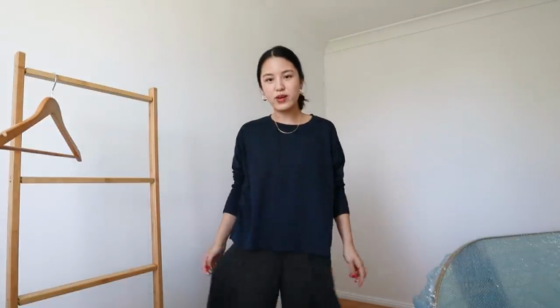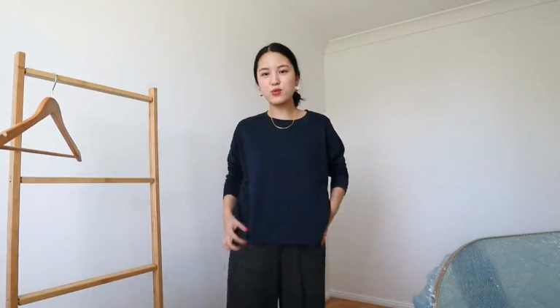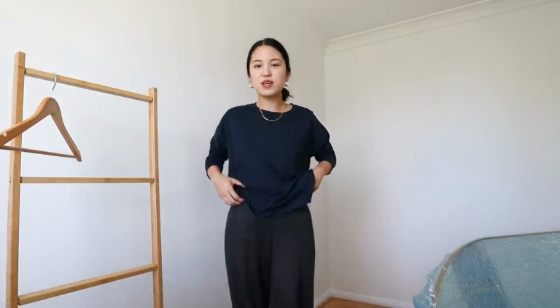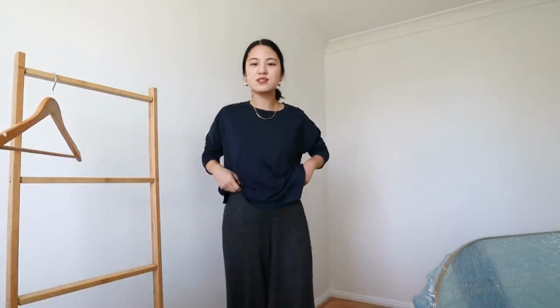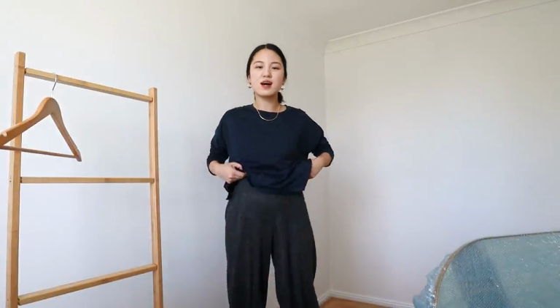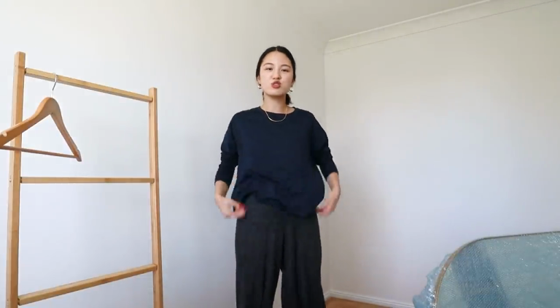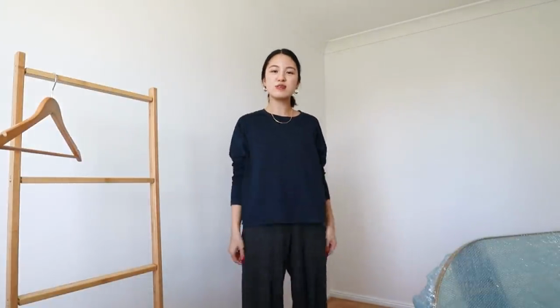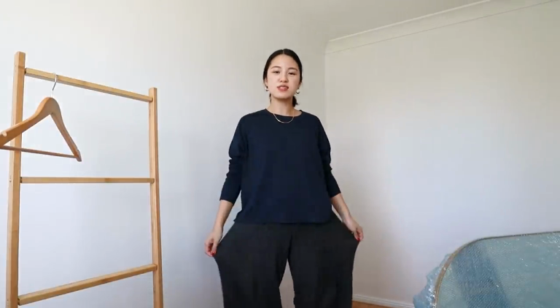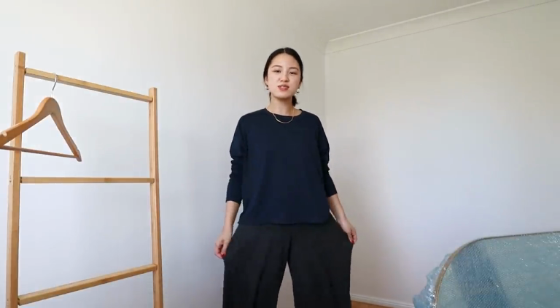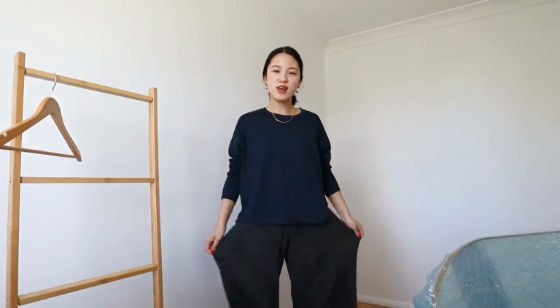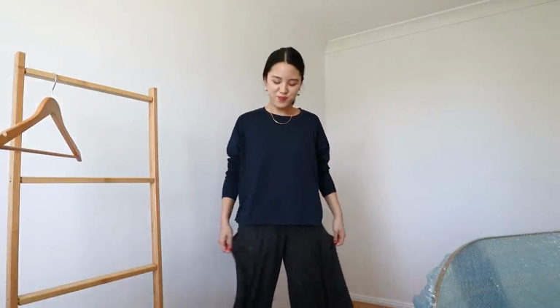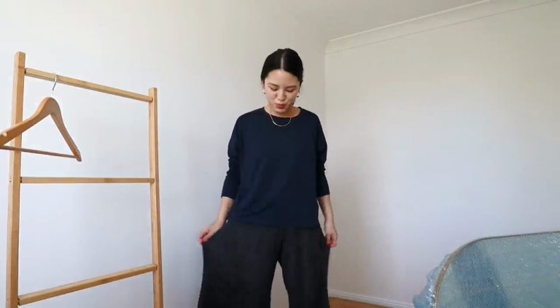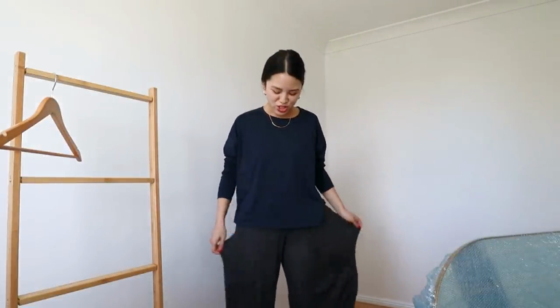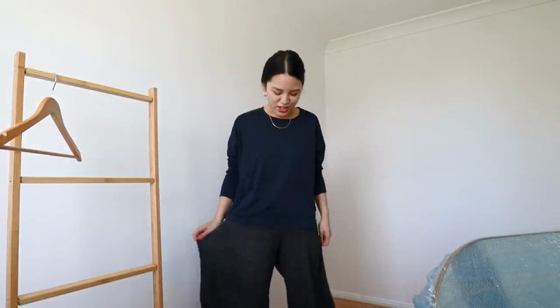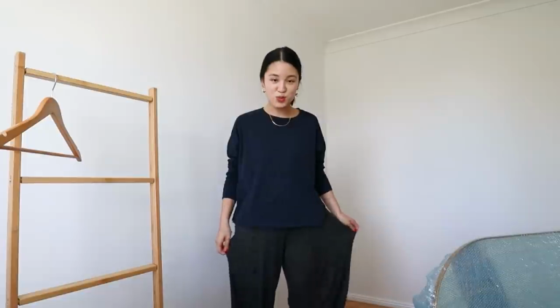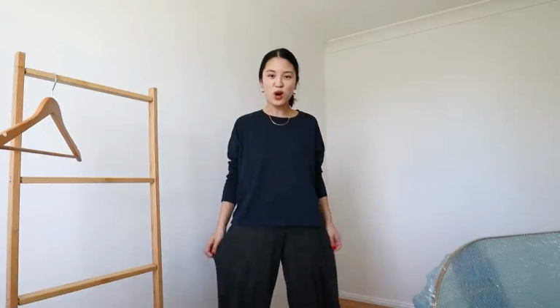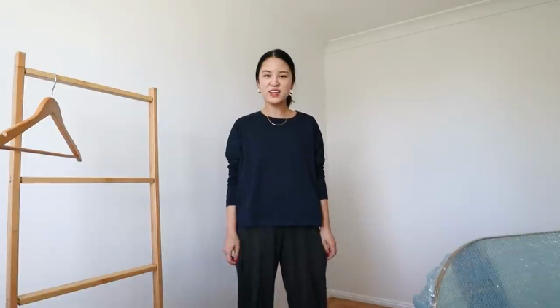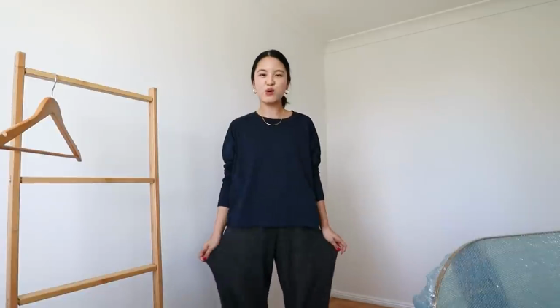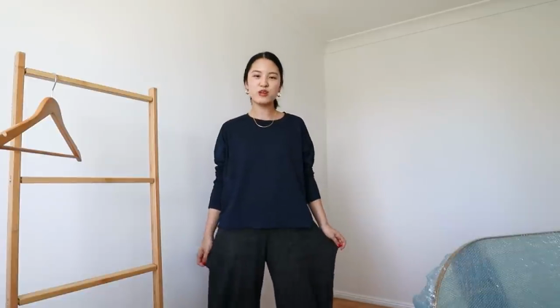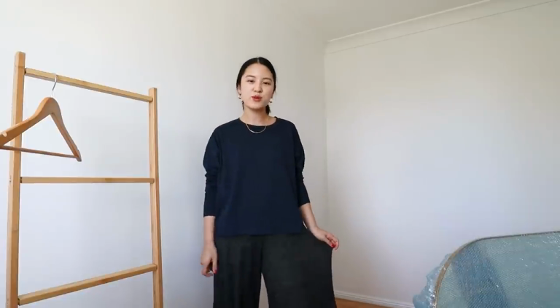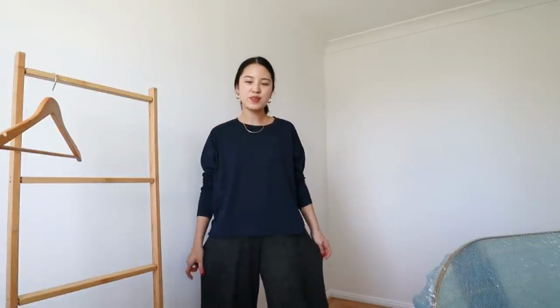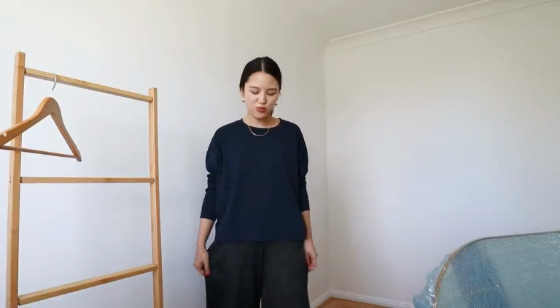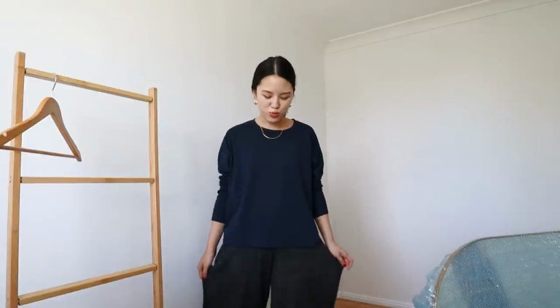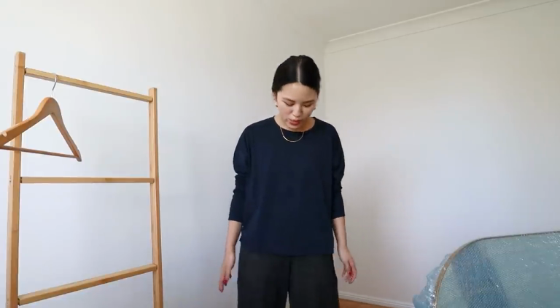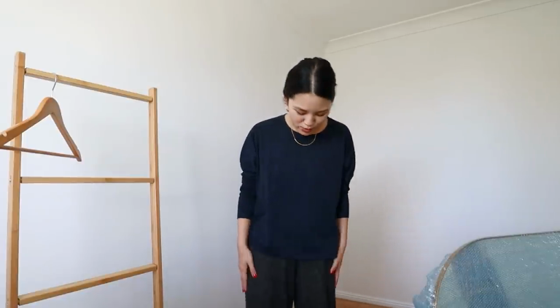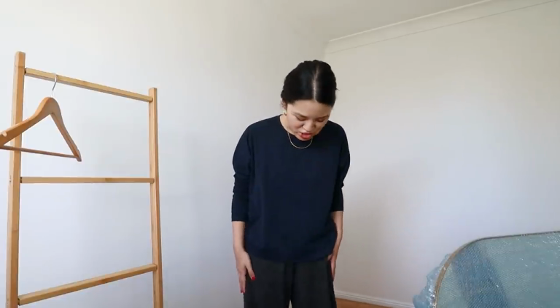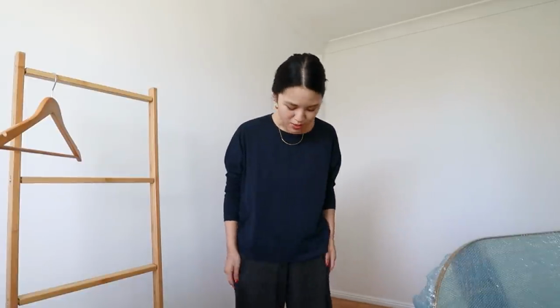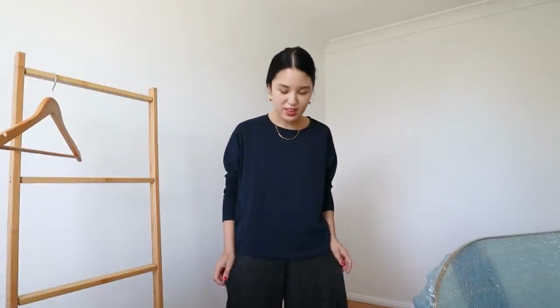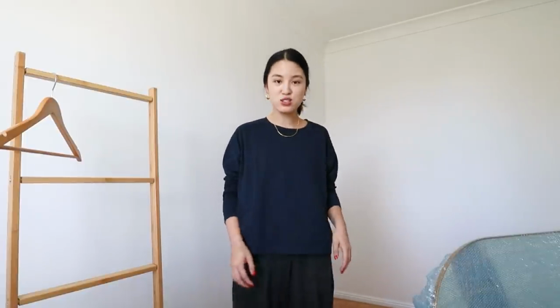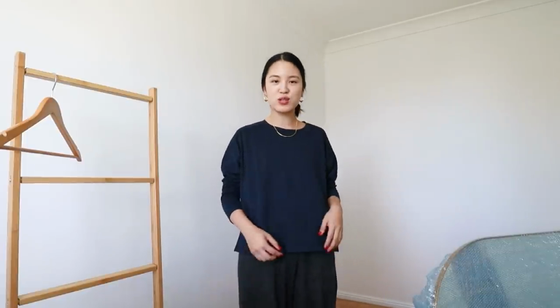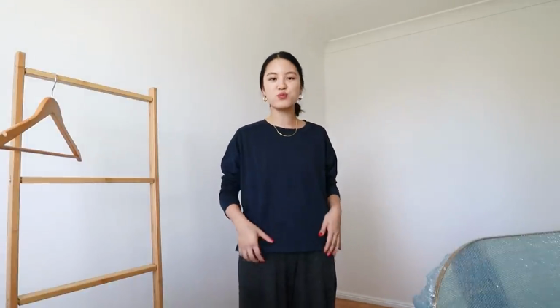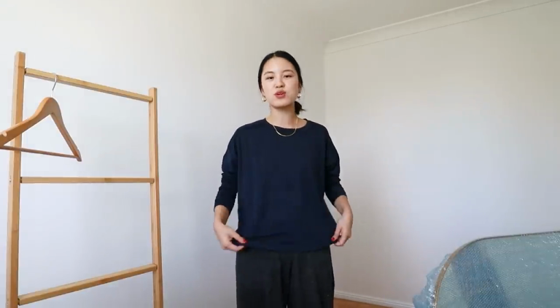I'm also wearing it with these trousers, which are nice and wide and comfy. These are from Rowie, which I shared in my loungewear lookbook.